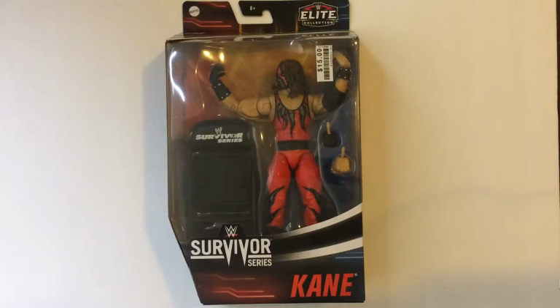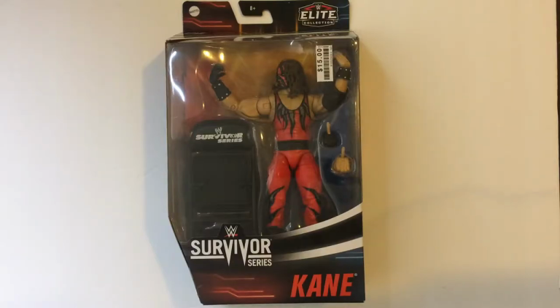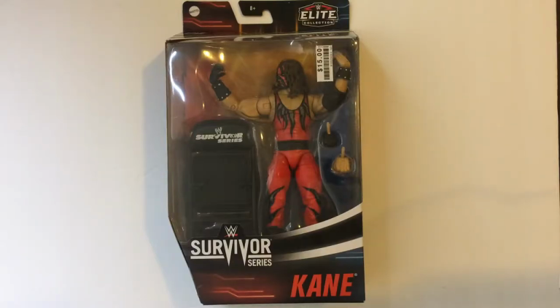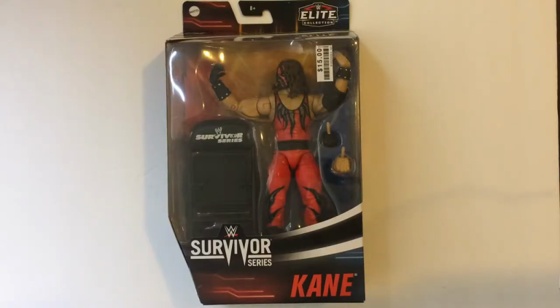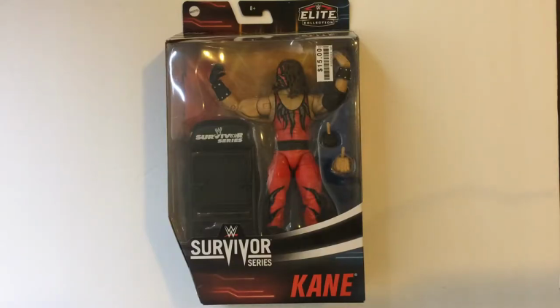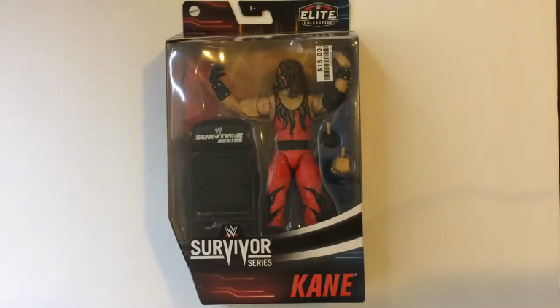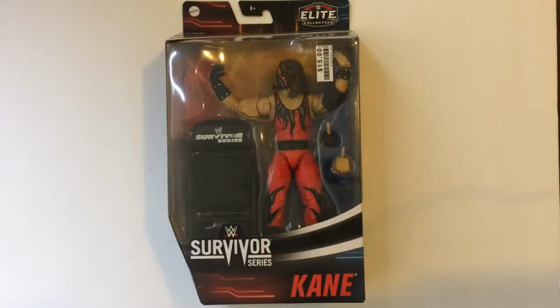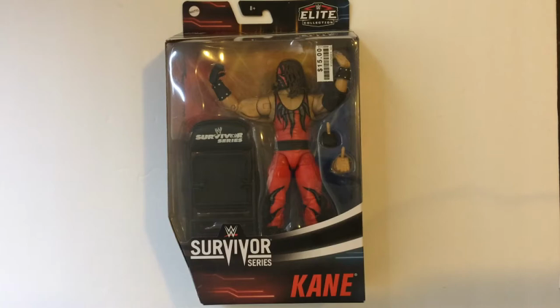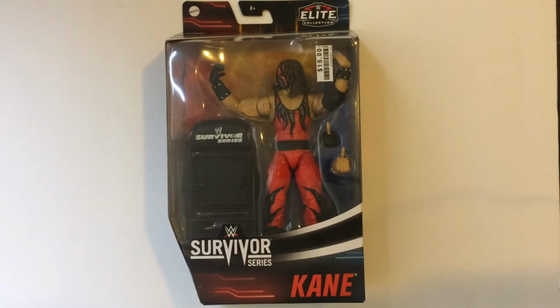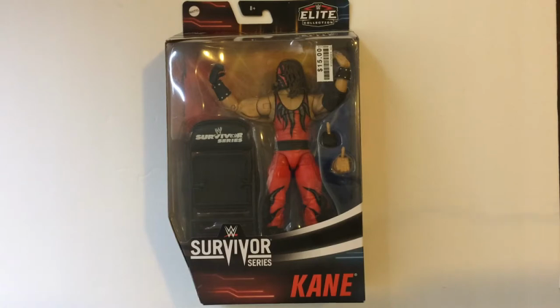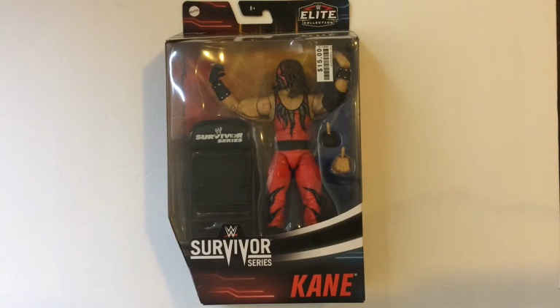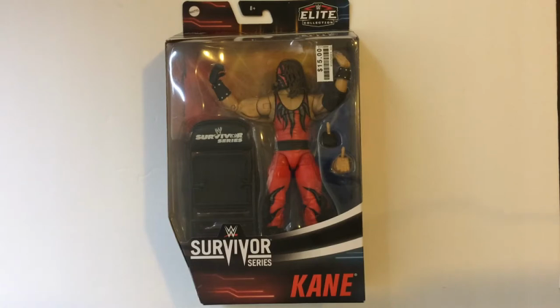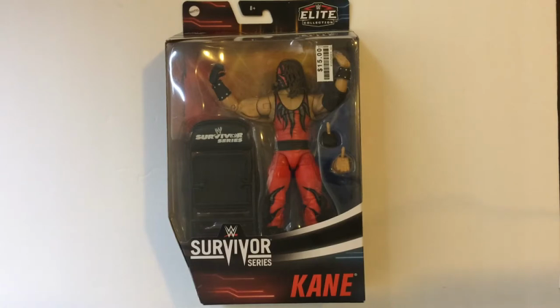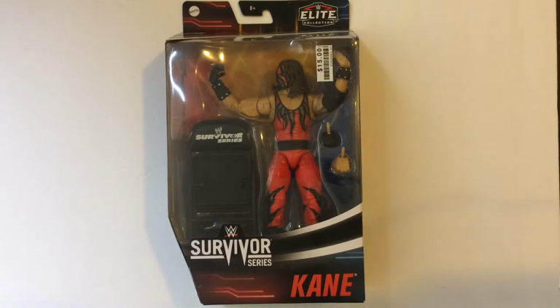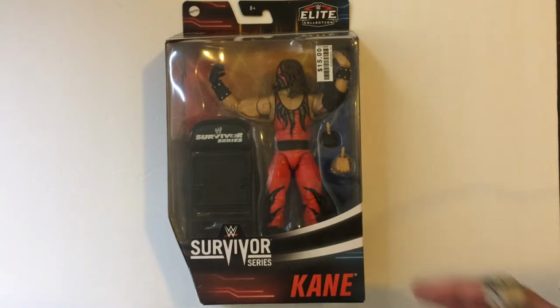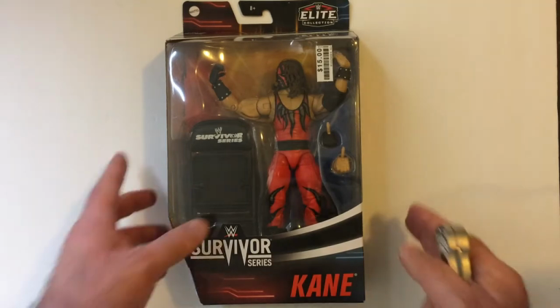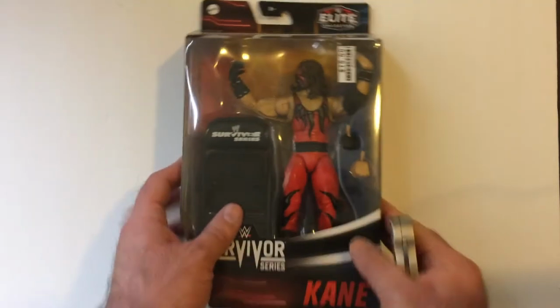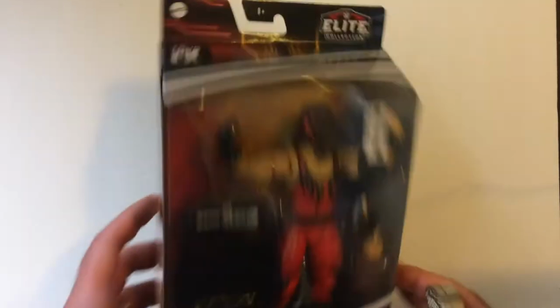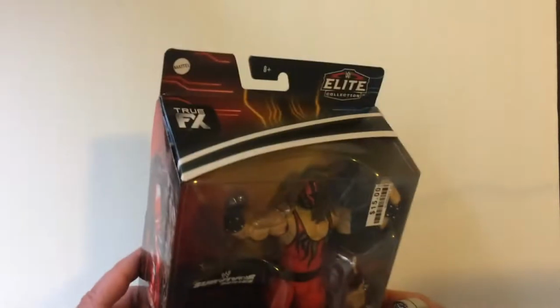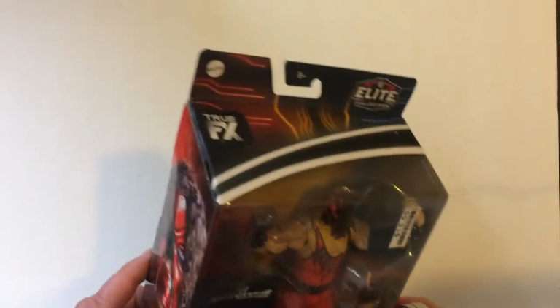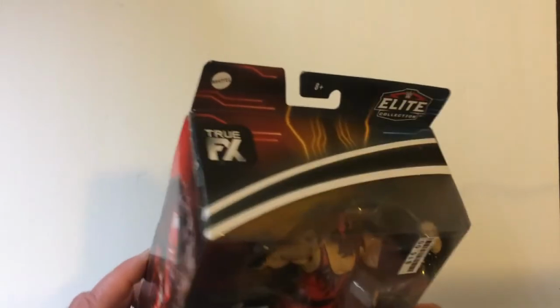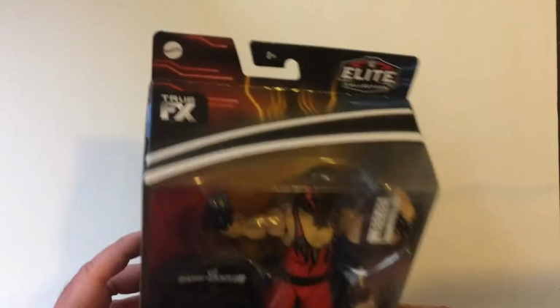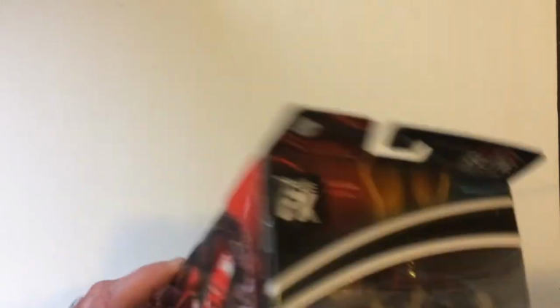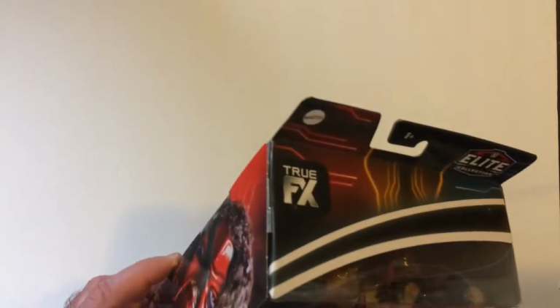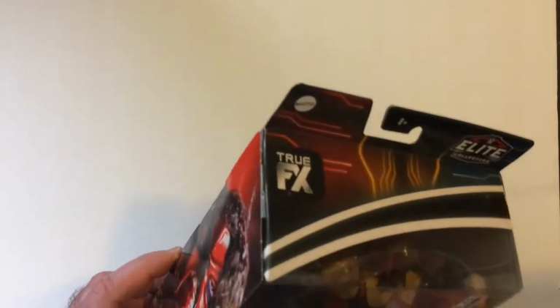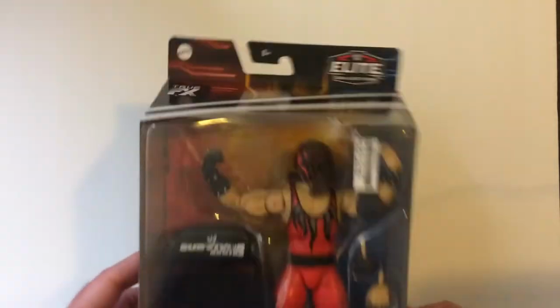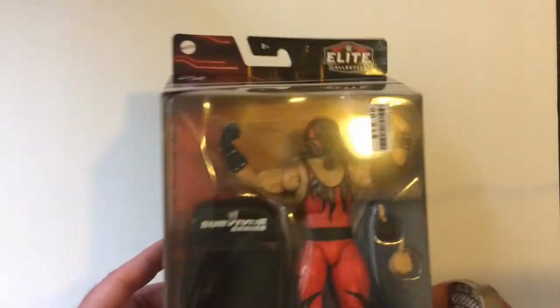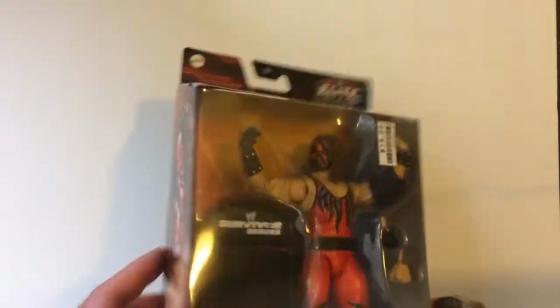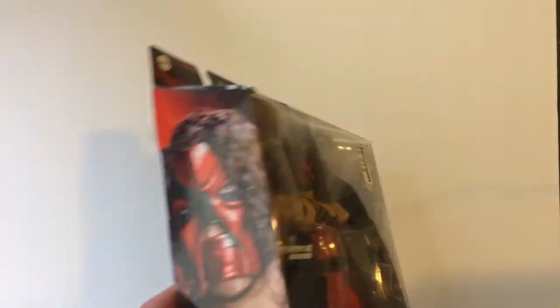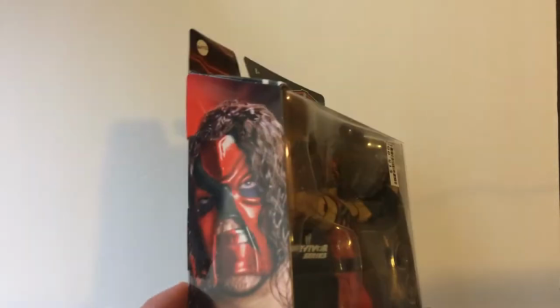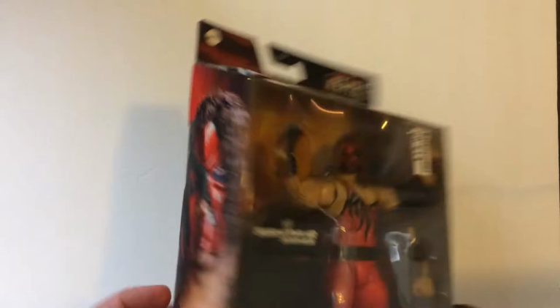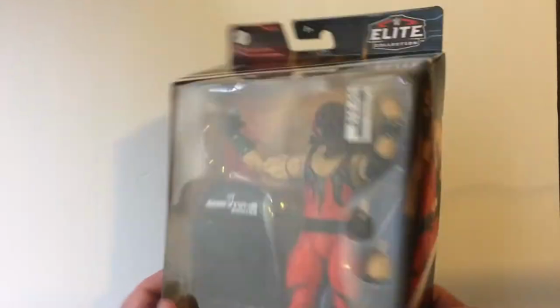Hey, welcome back to RRR. Today we're gonna unbox the Survivor Series Kane, WWE Elite True FX action figure.